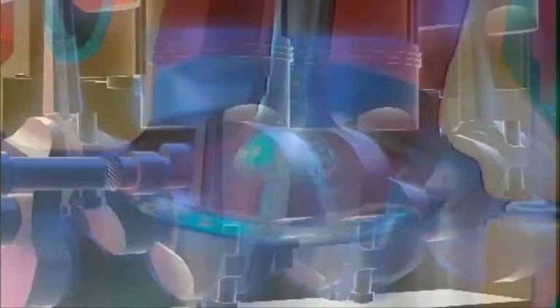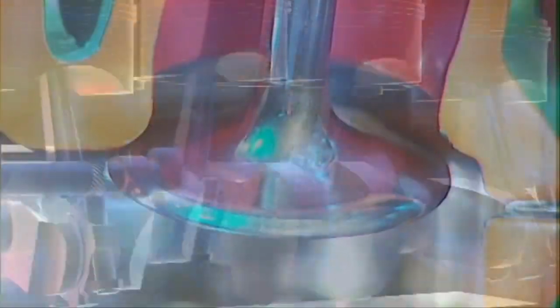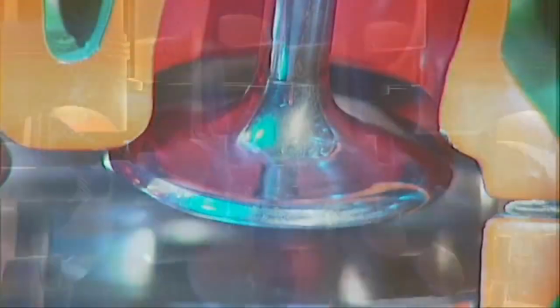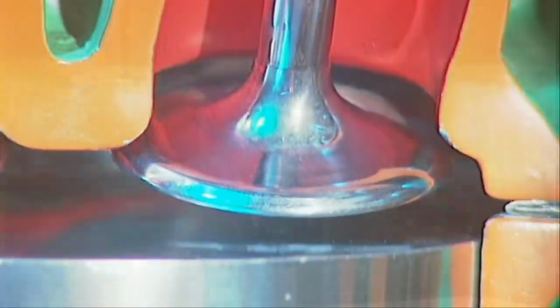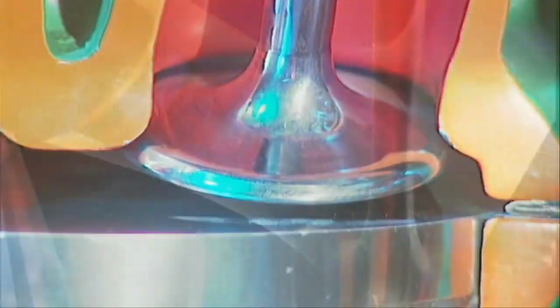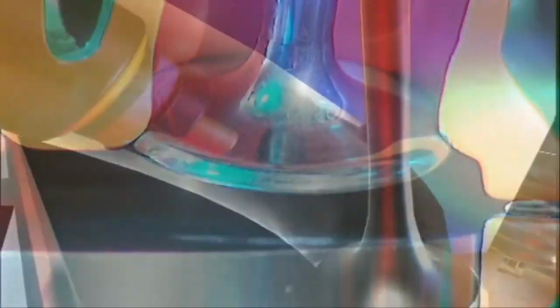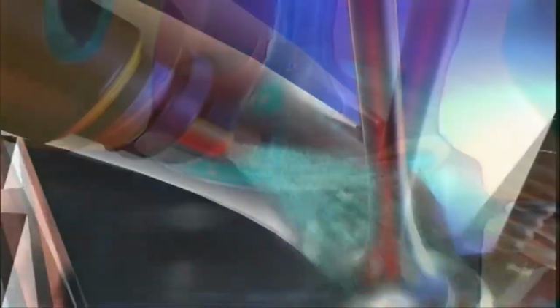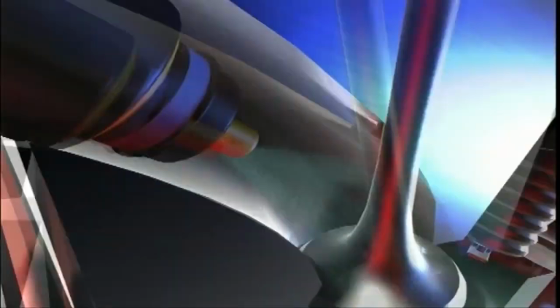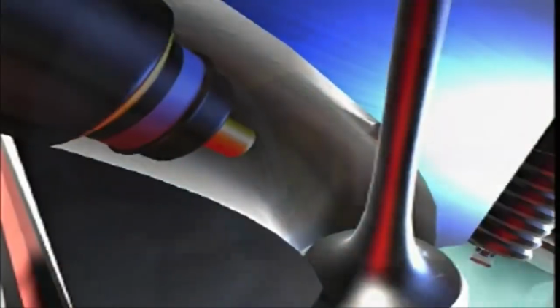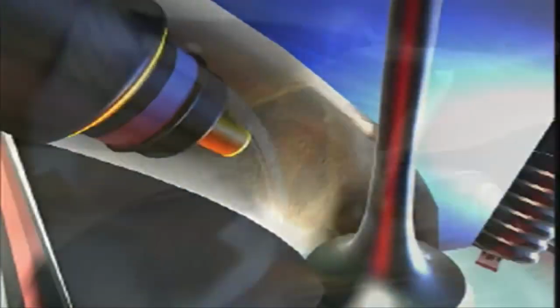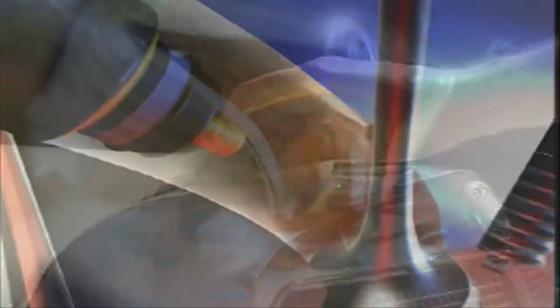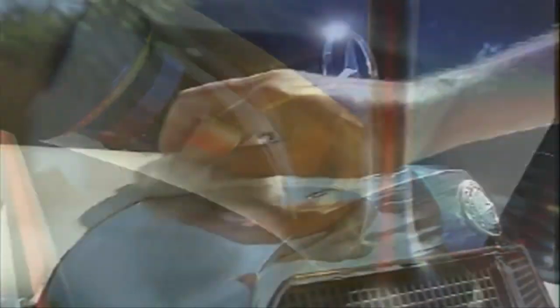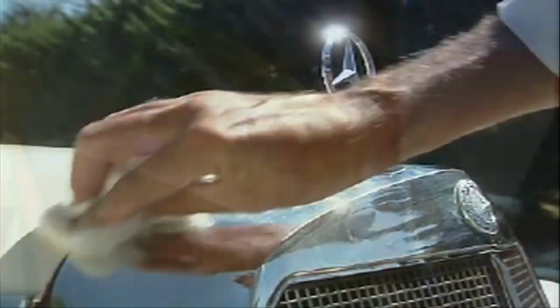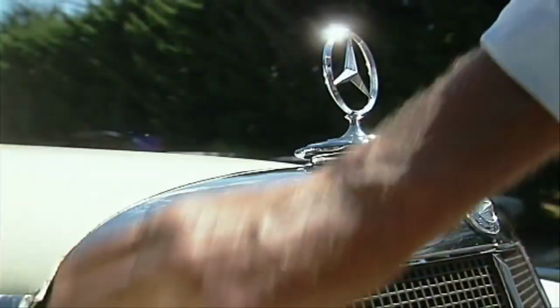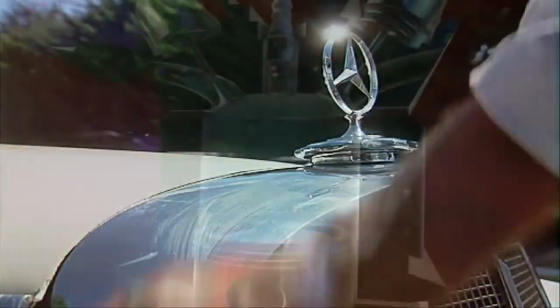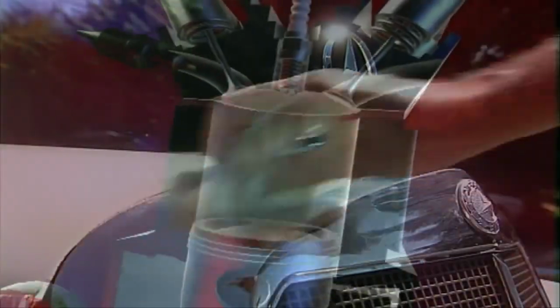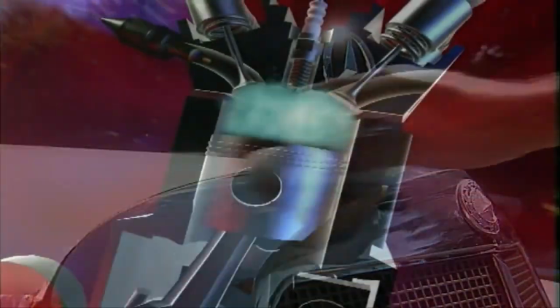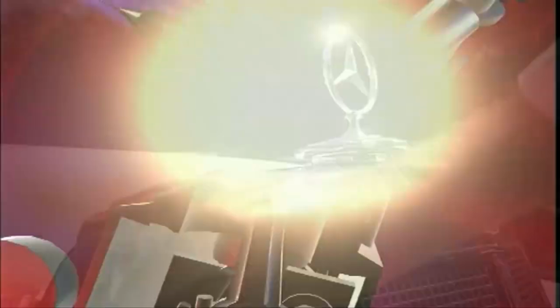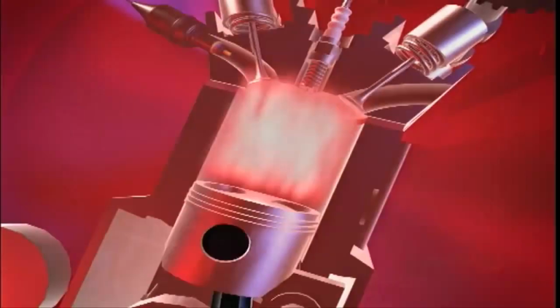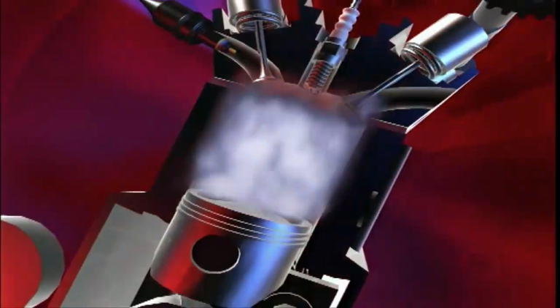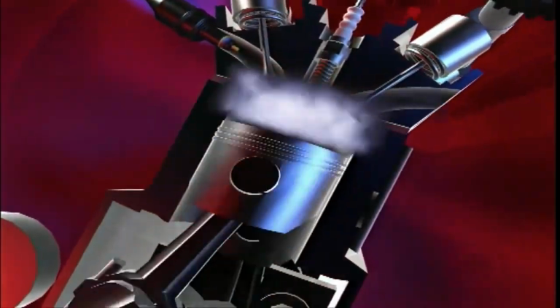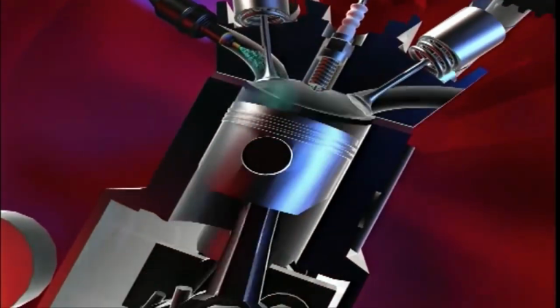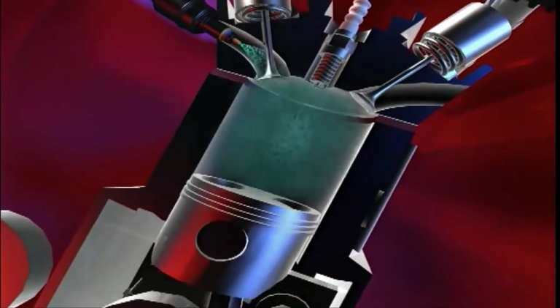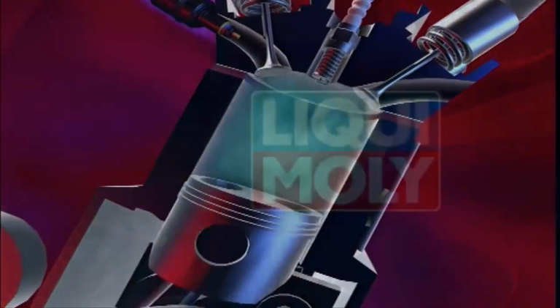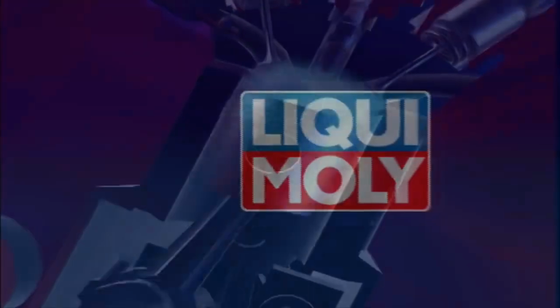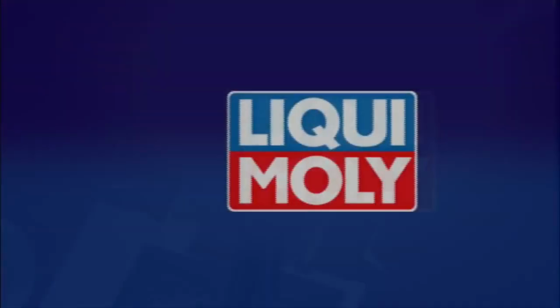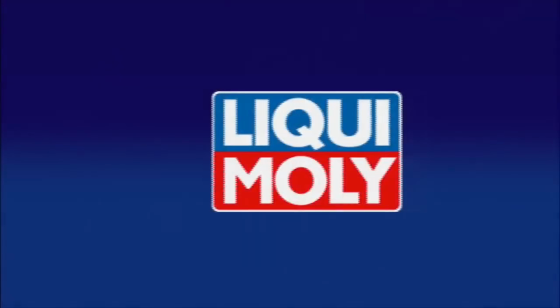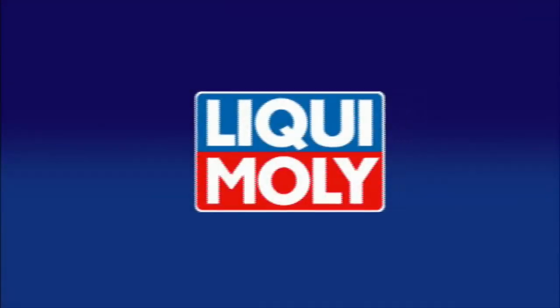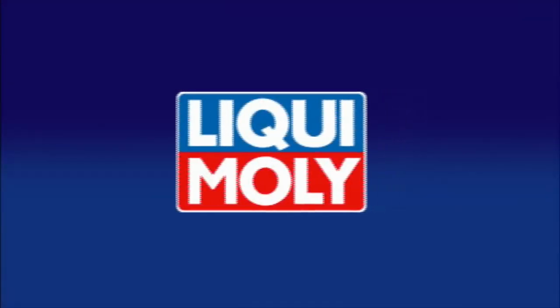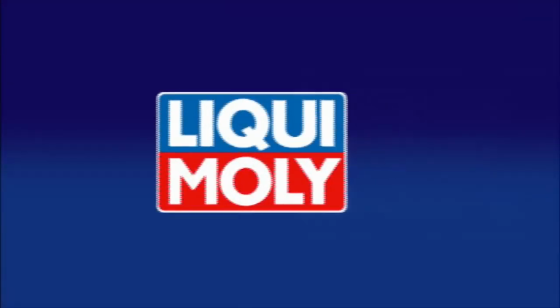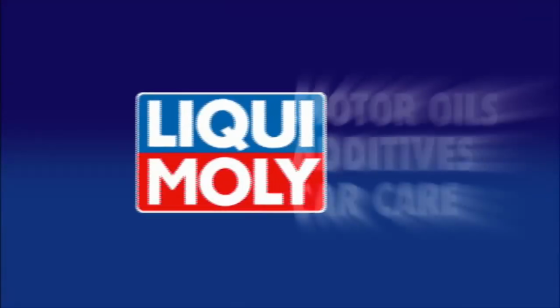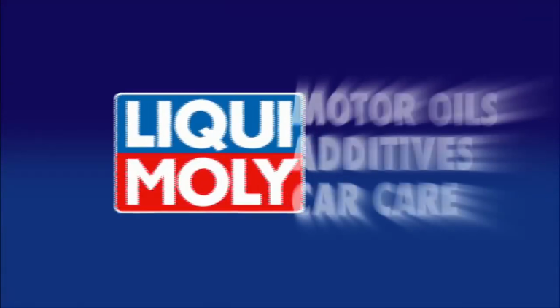Liqui Moly — for technical and visual value retention for your car, from one single source.